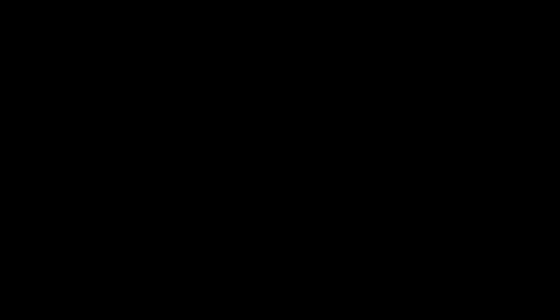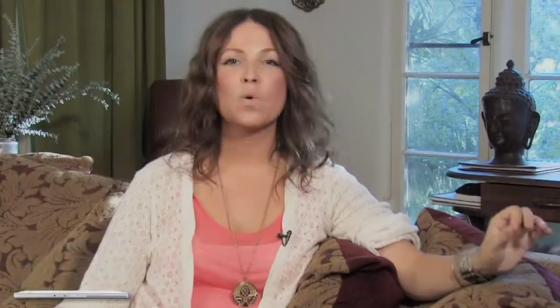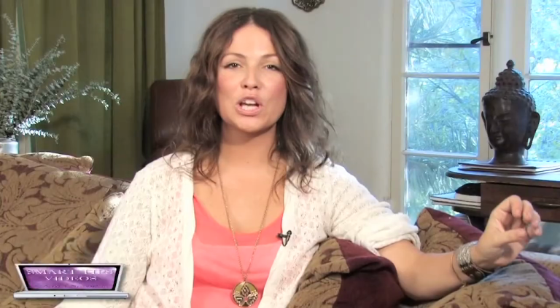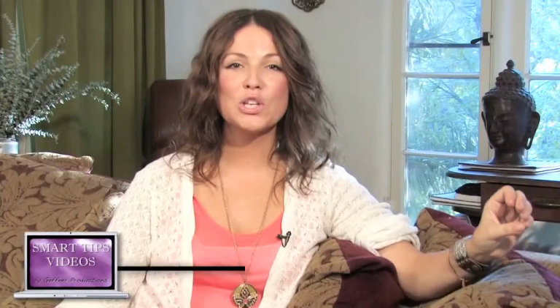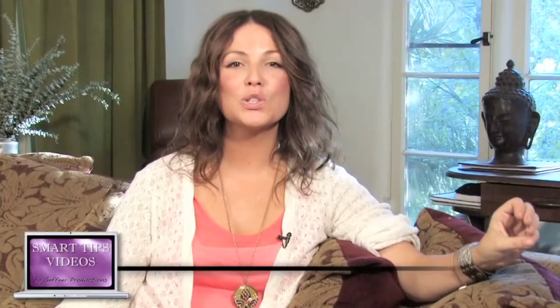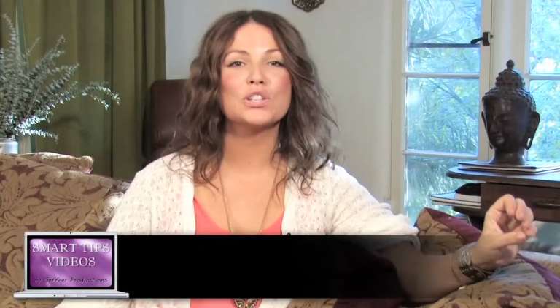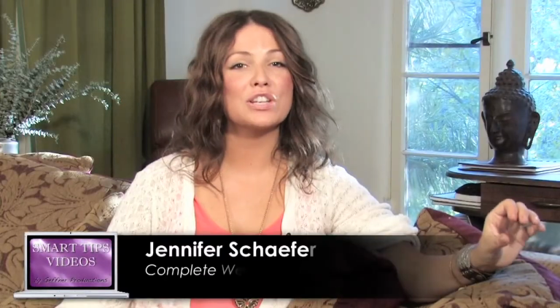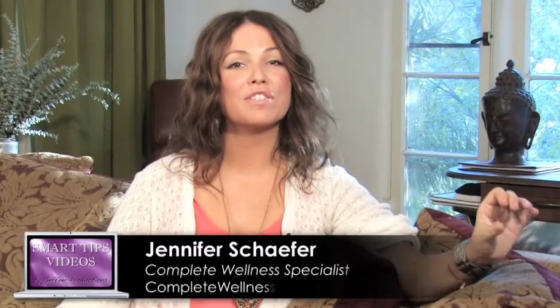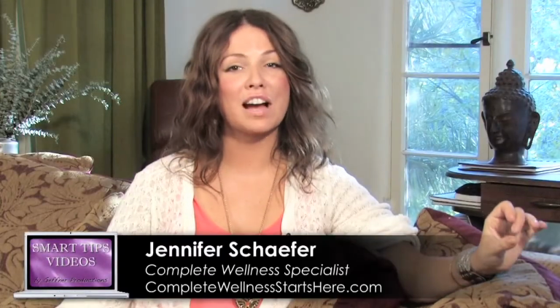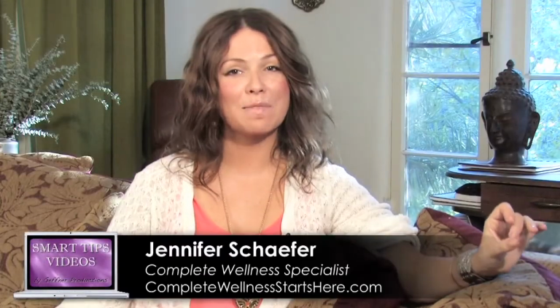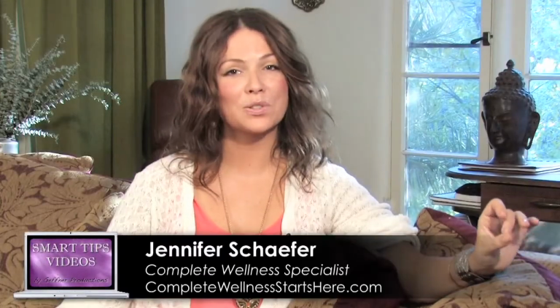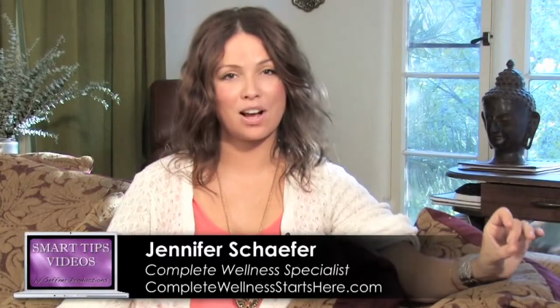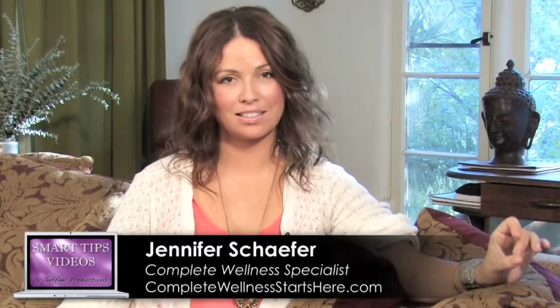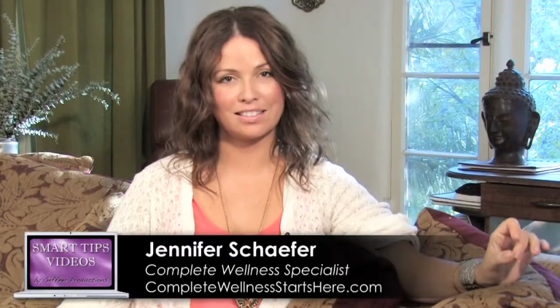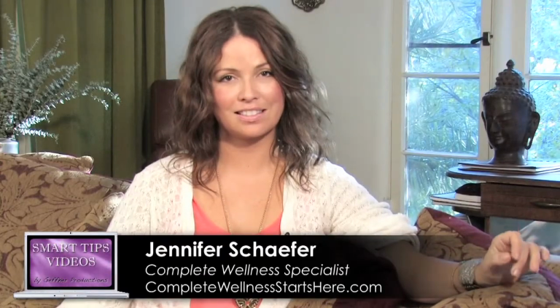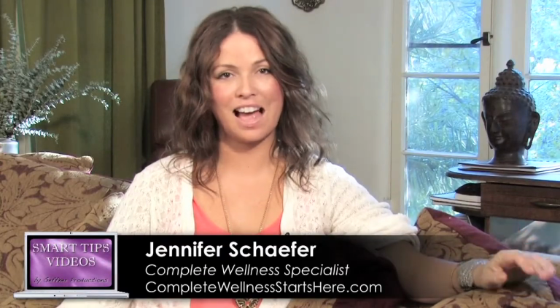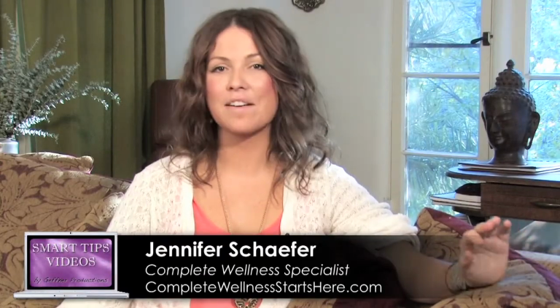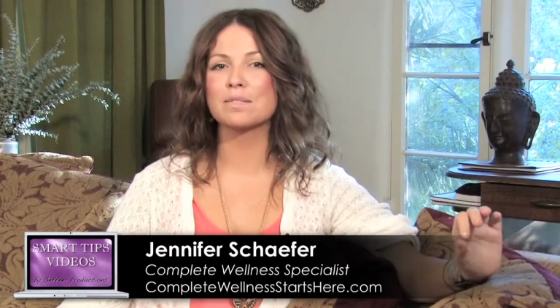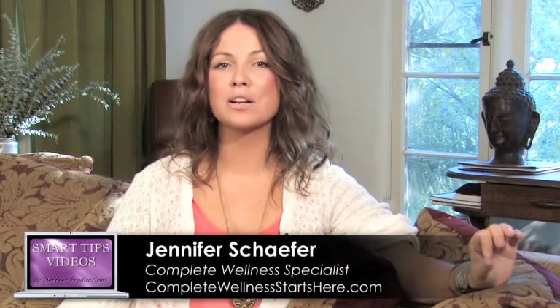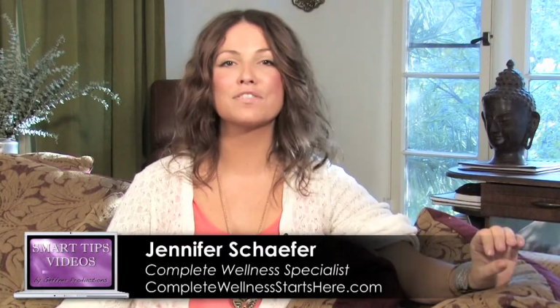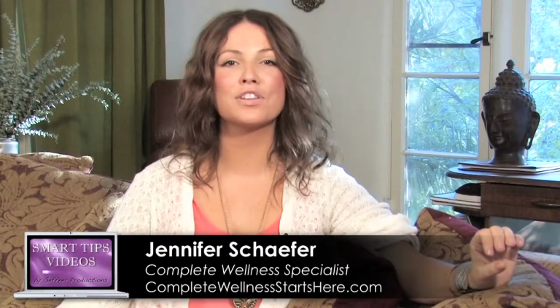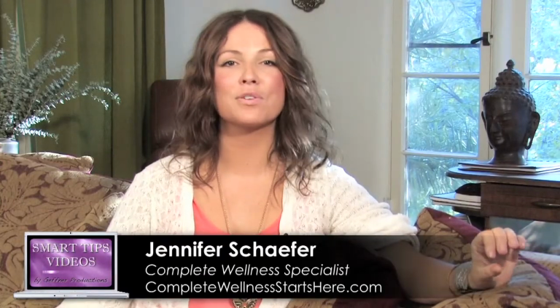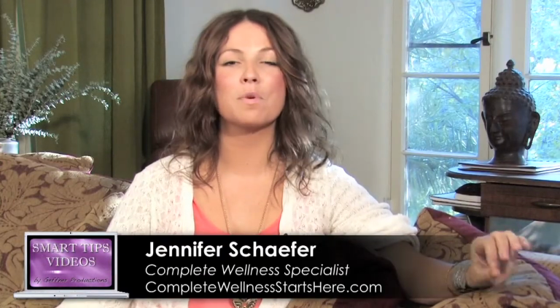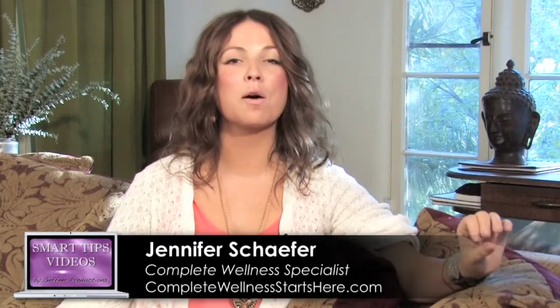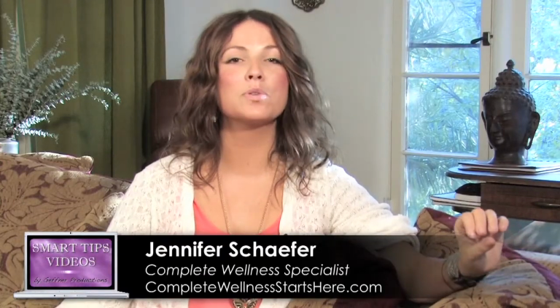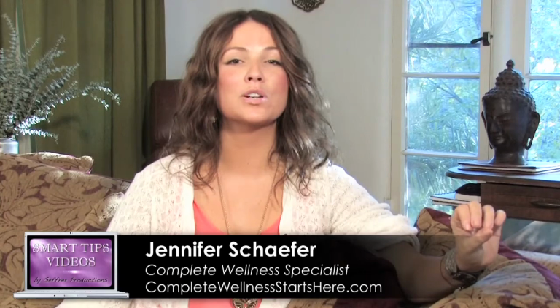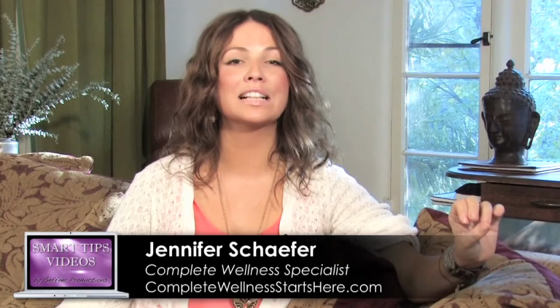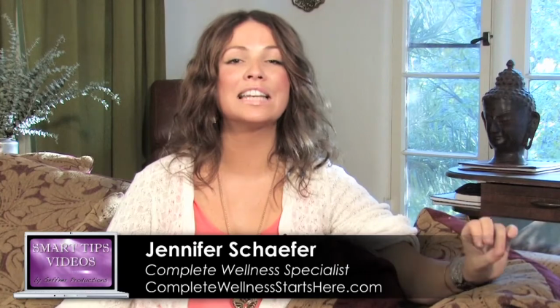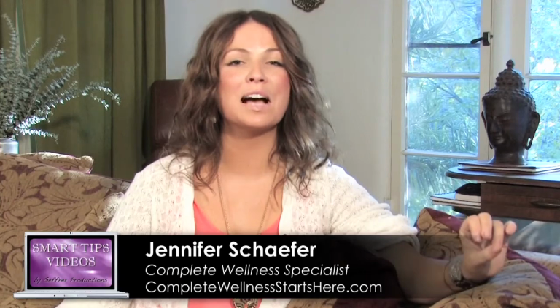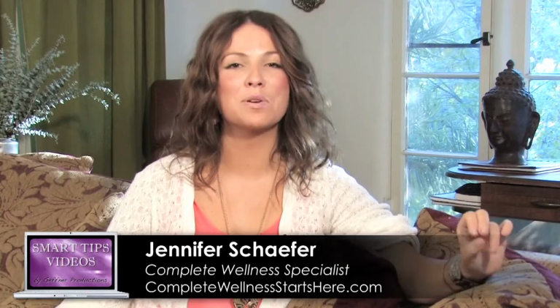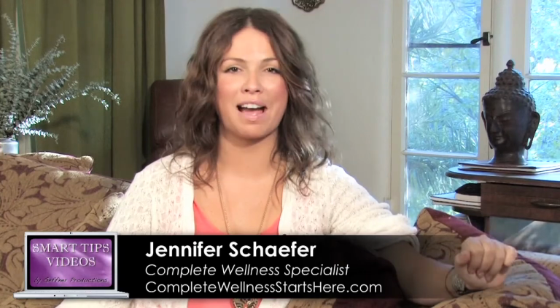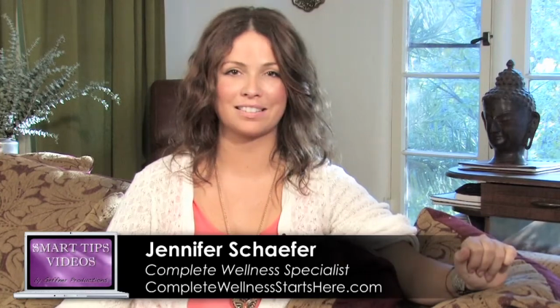What can you do to change your environmental toxins? I have a smart tip for you that will help you start to clean up your act.